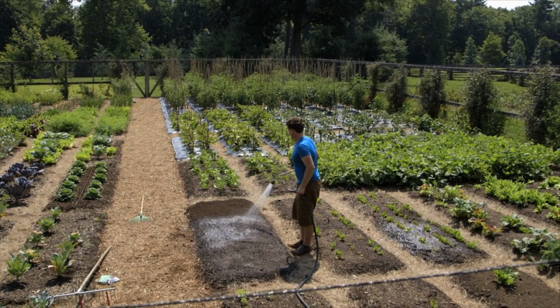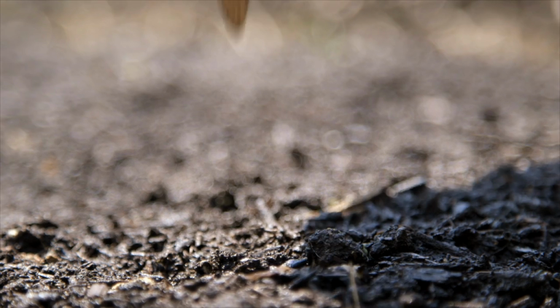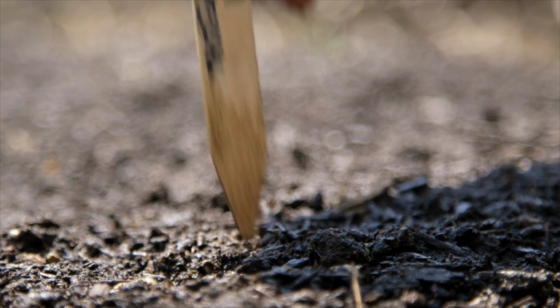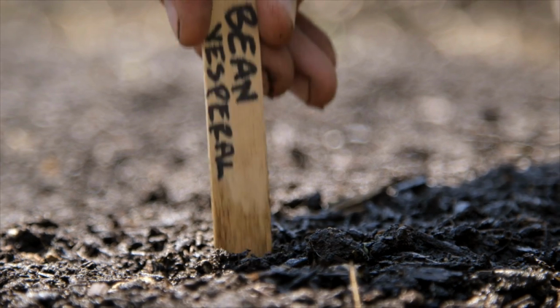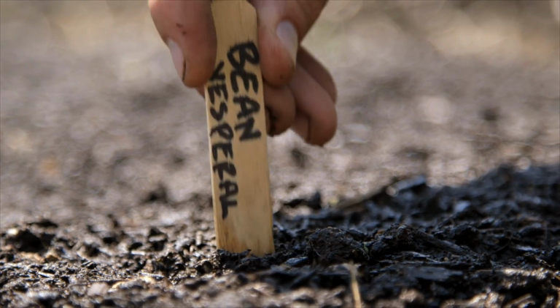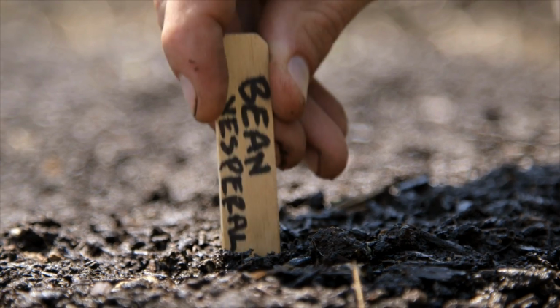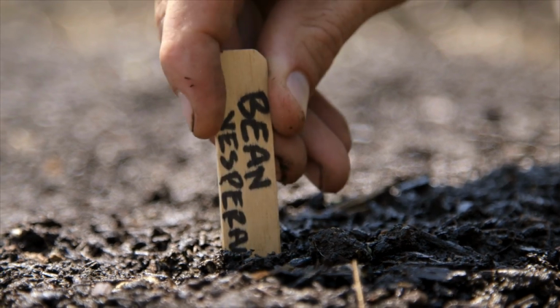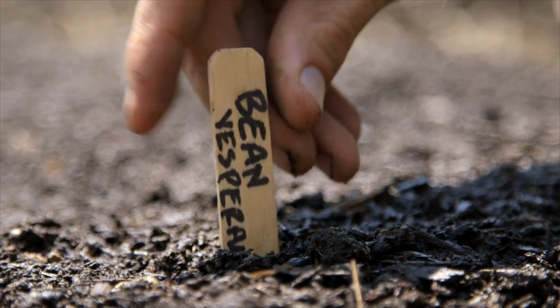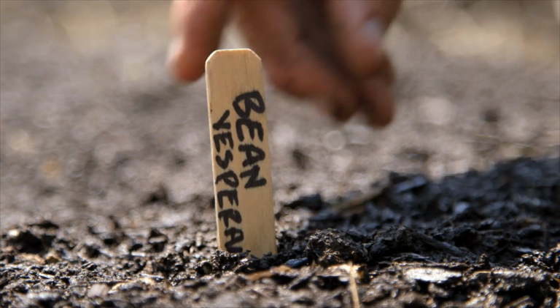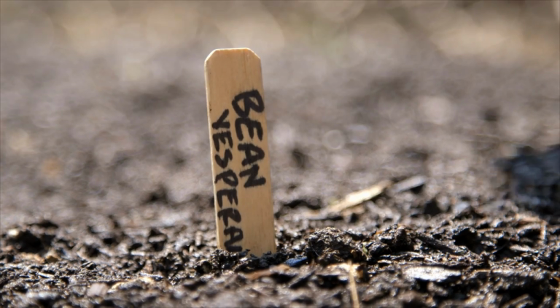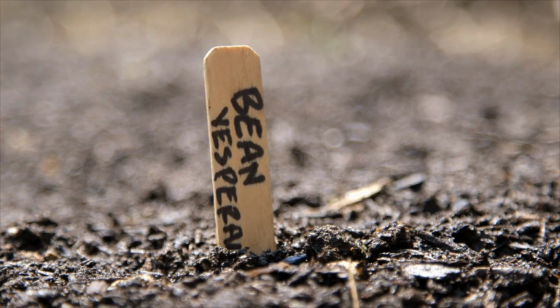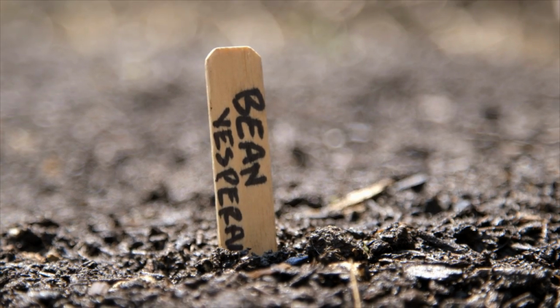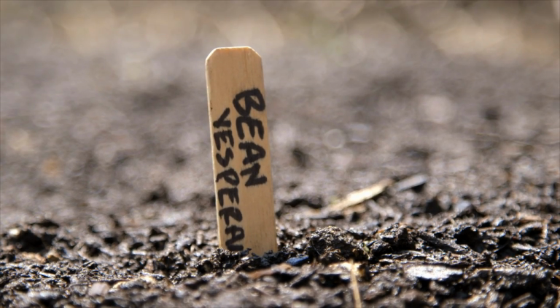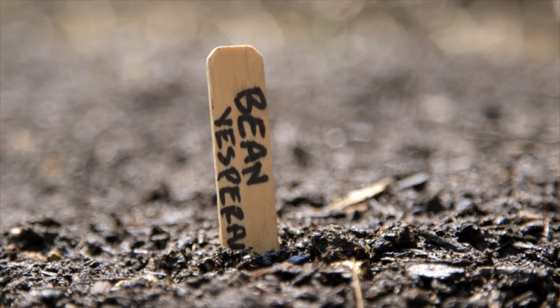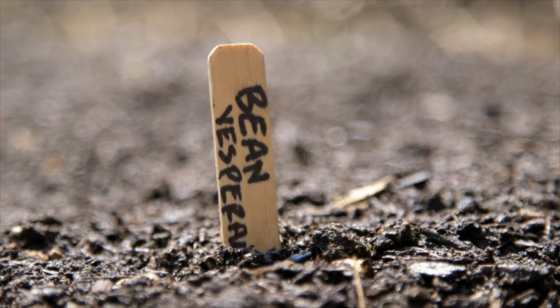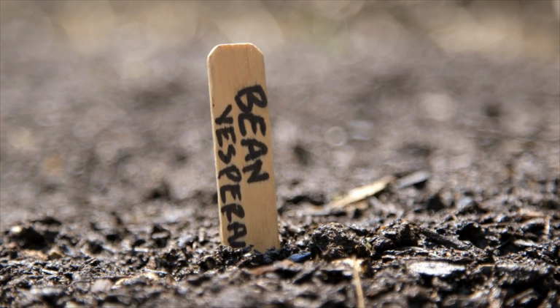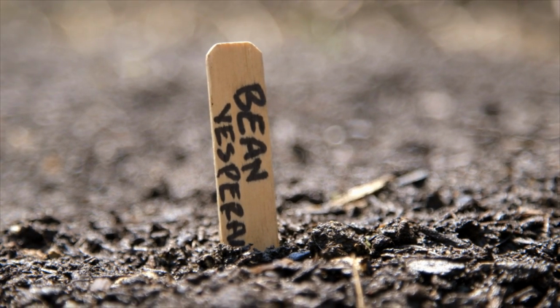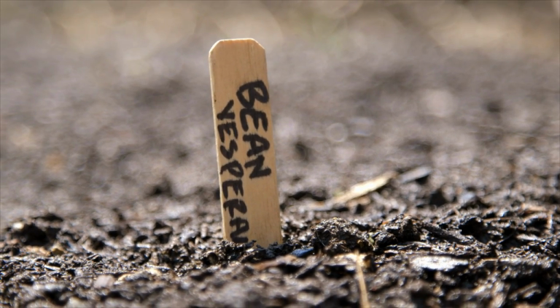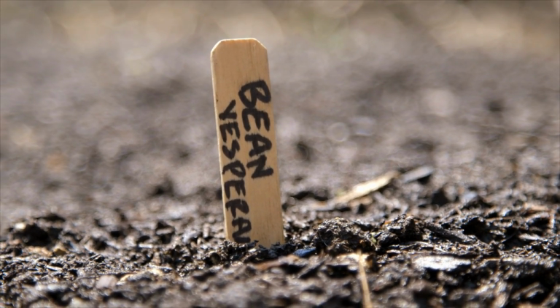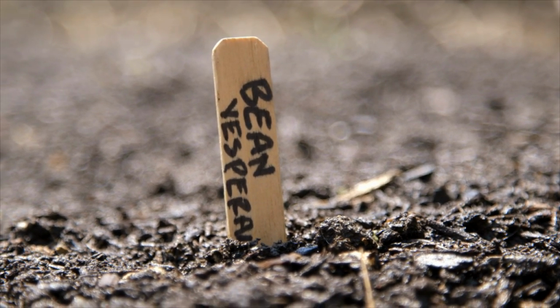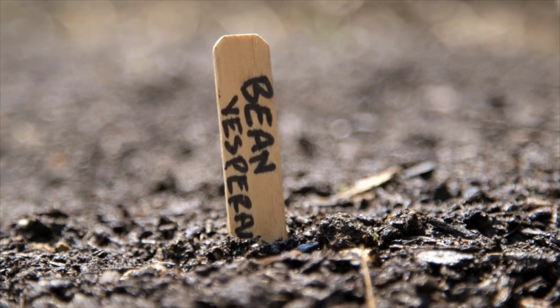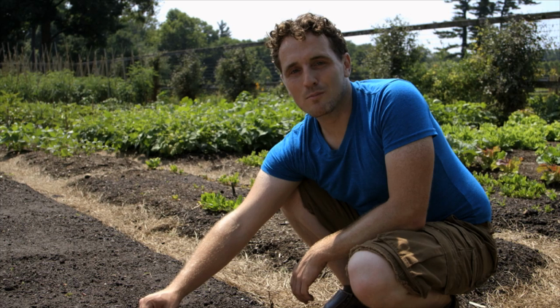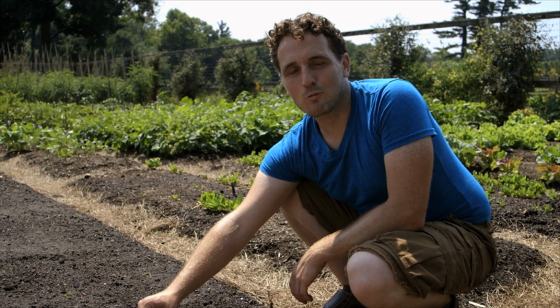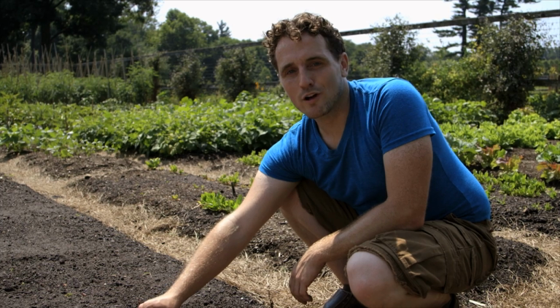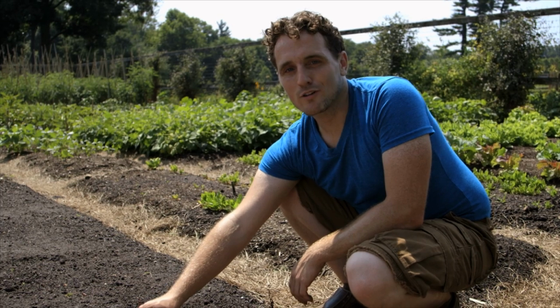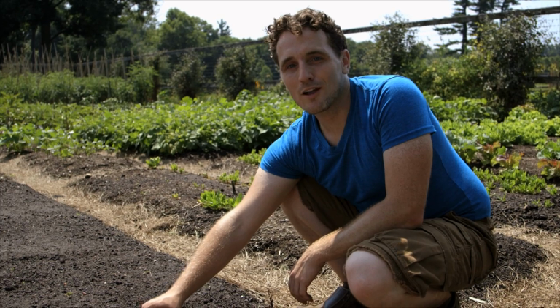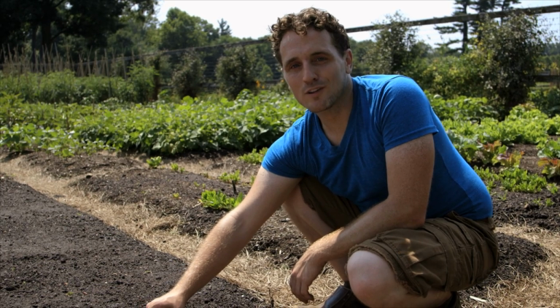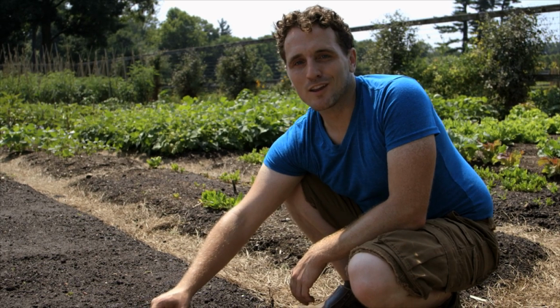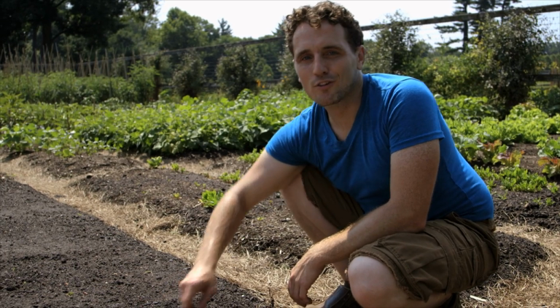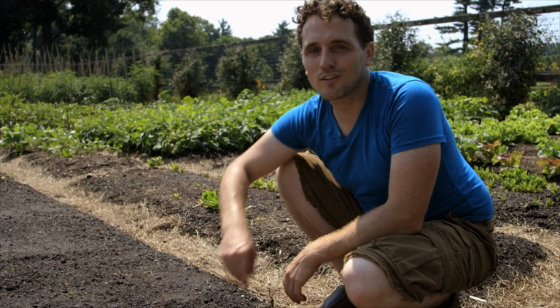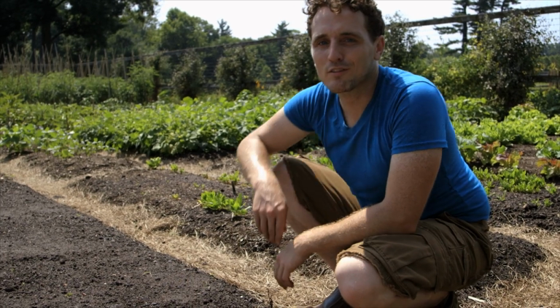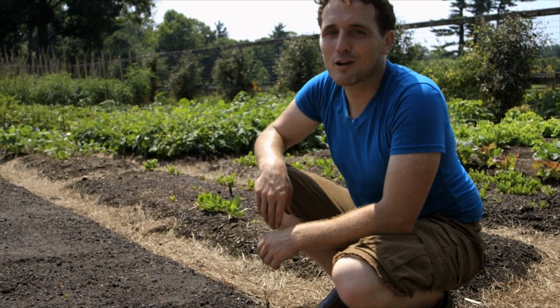The last thing you need to do is put a label on what you've just planted, and then make sure to keep the bed watered every day until you see the seeds grow.